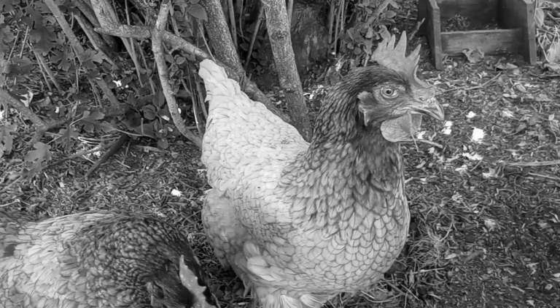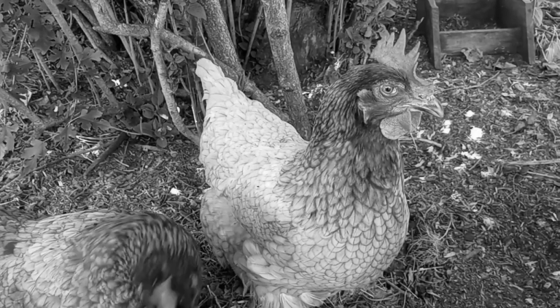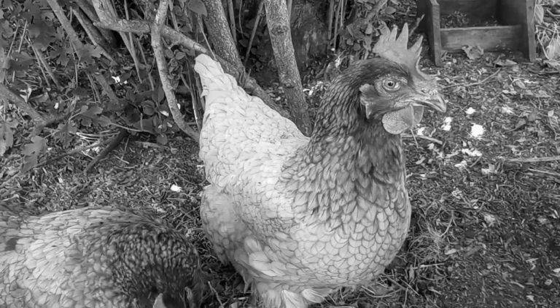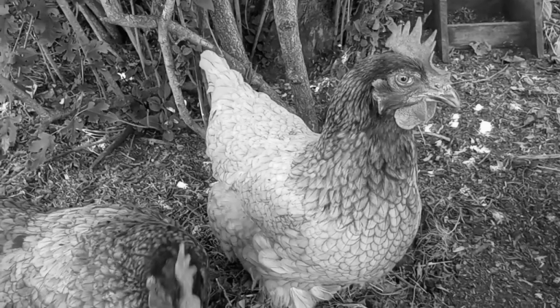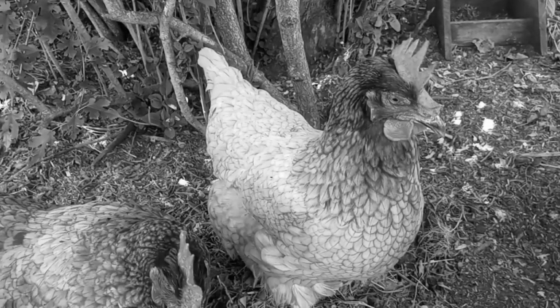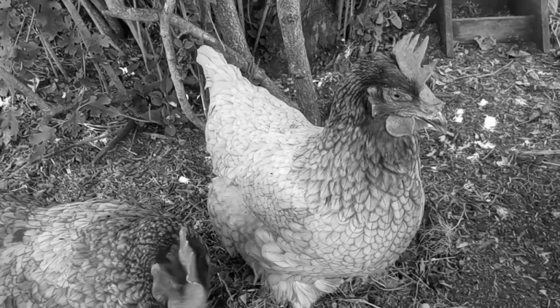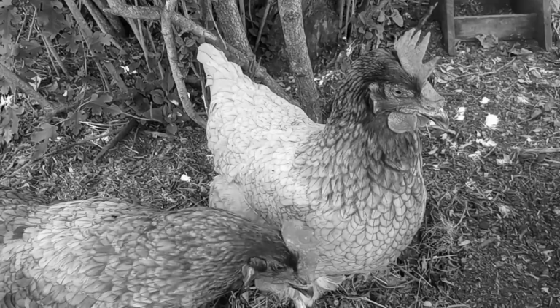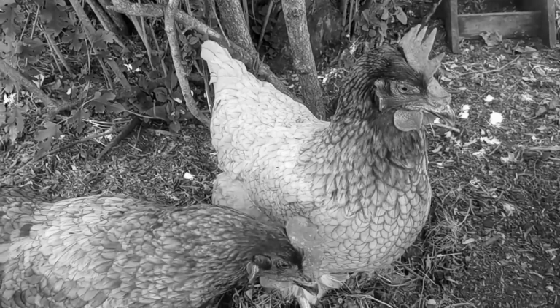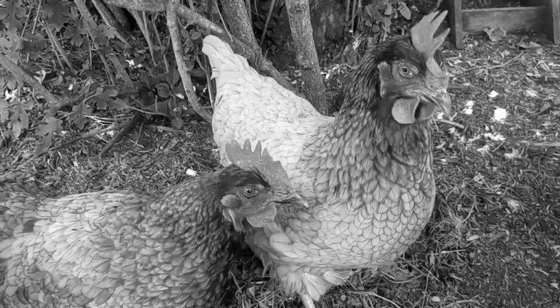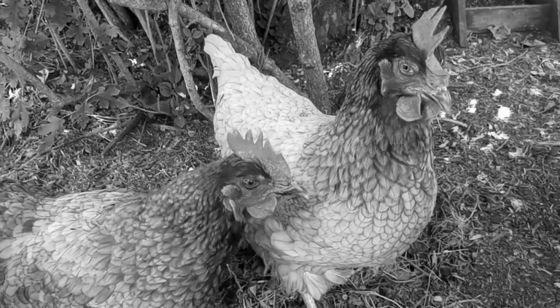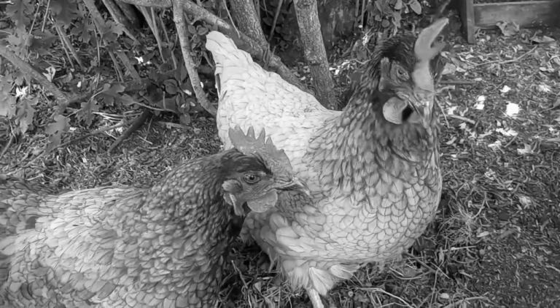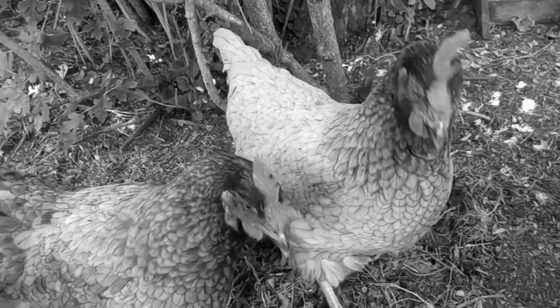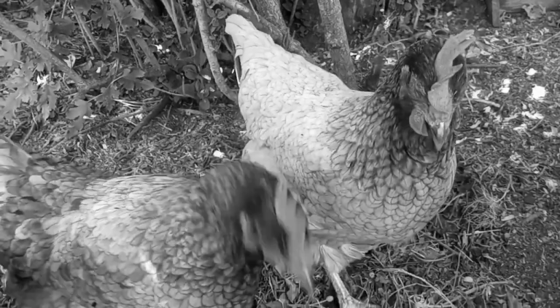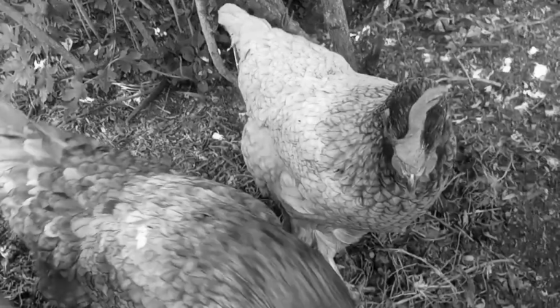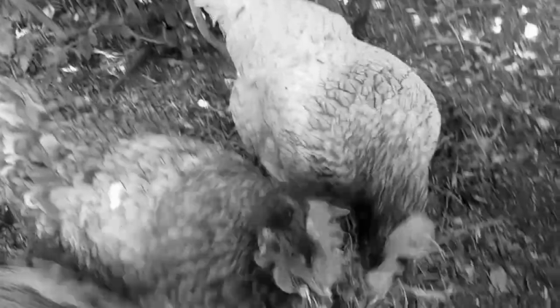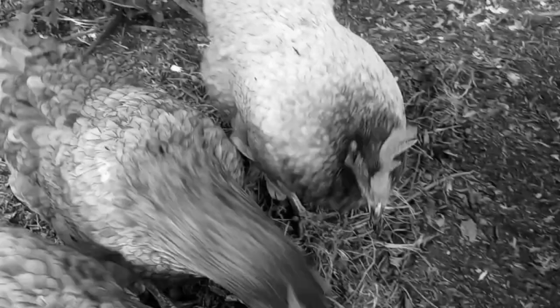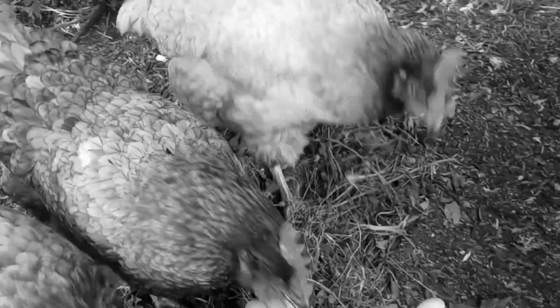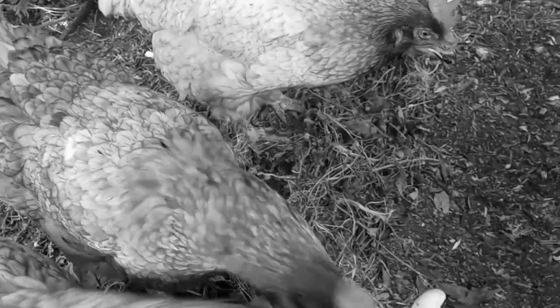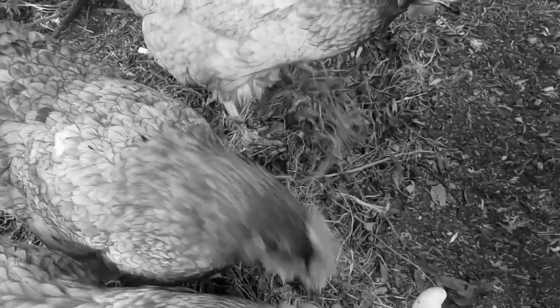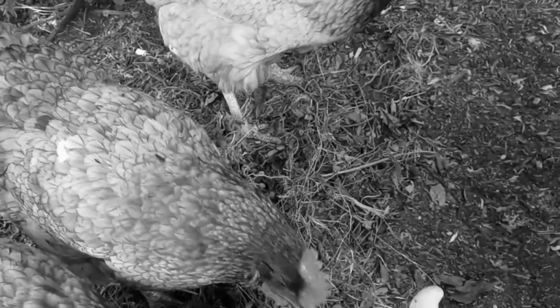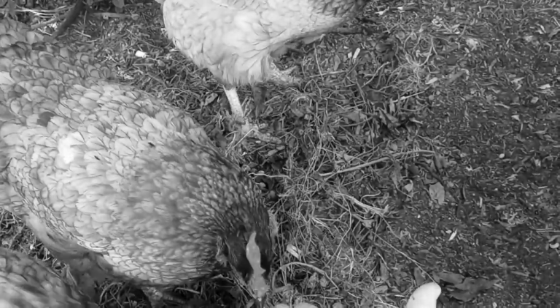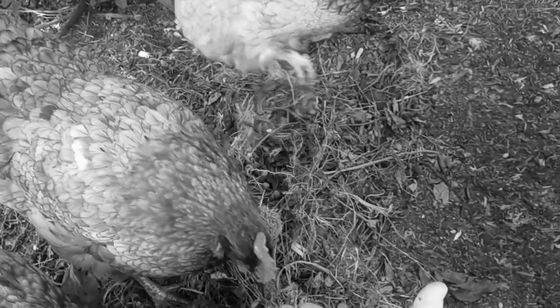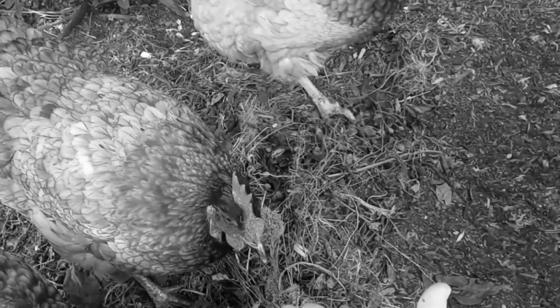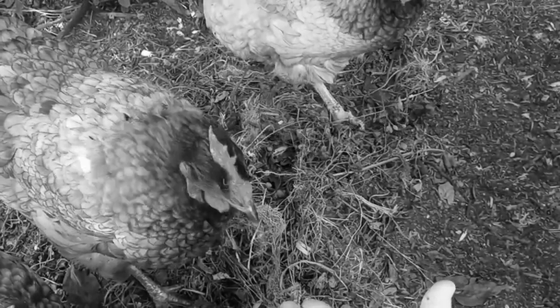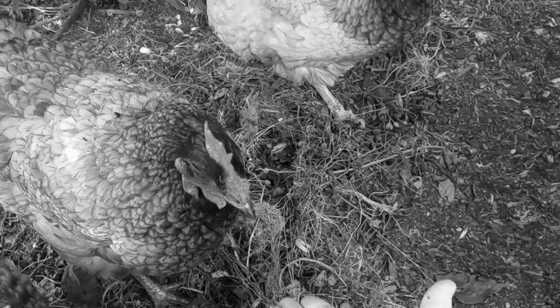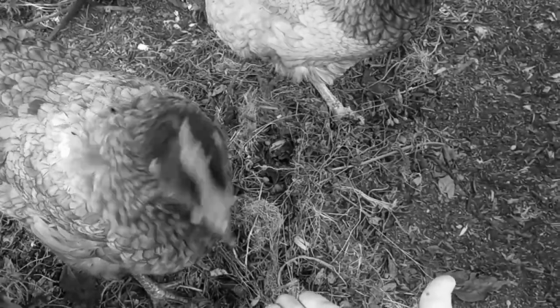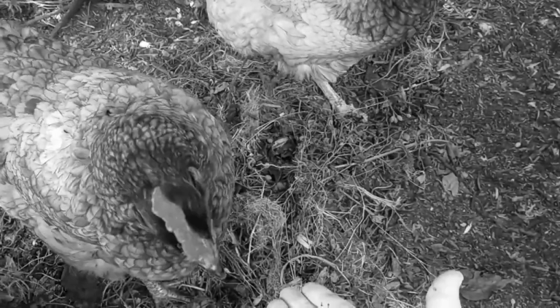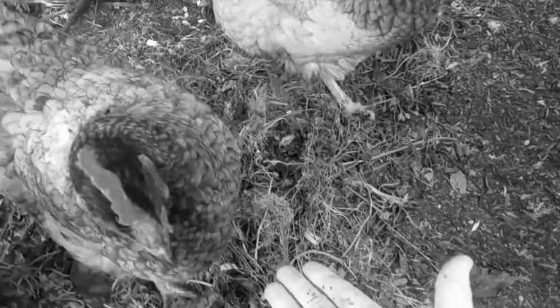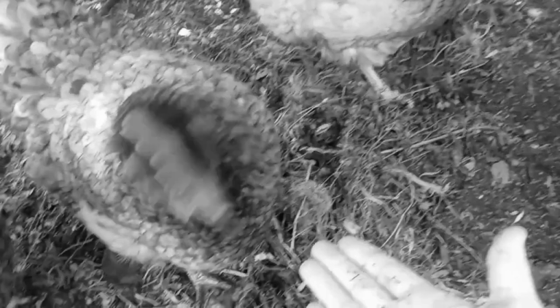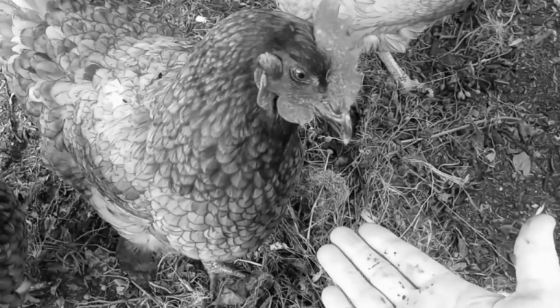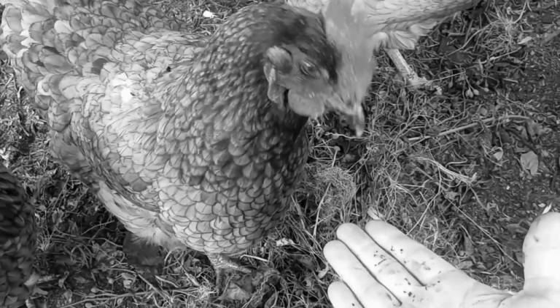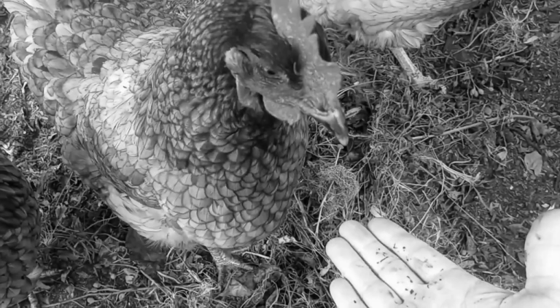The other good thing about mulberries is that chickens love them too. Oh my gosh, they're just going over it!